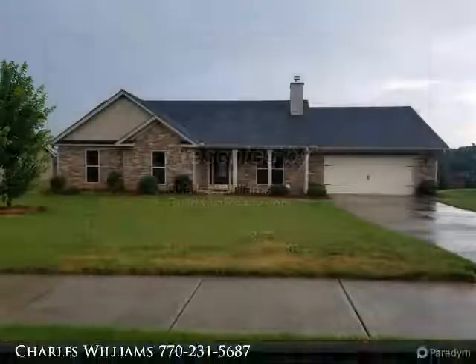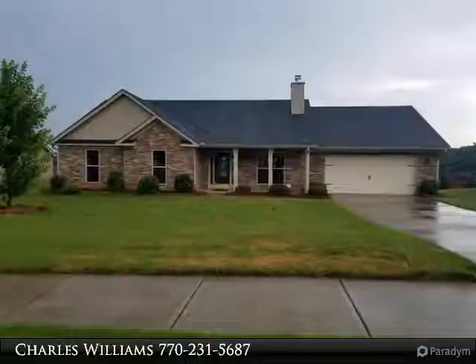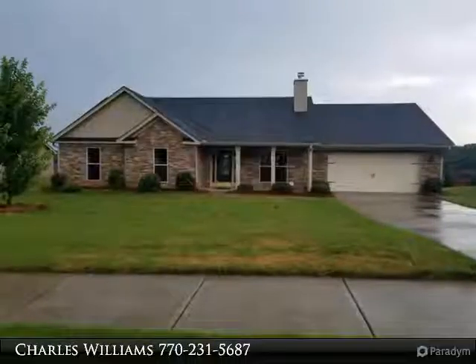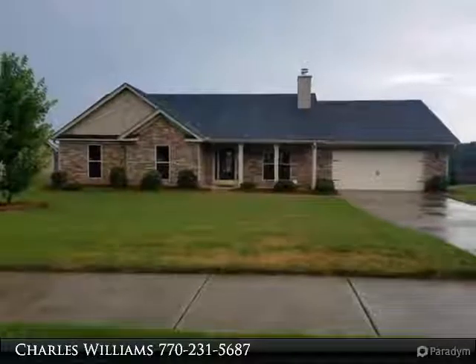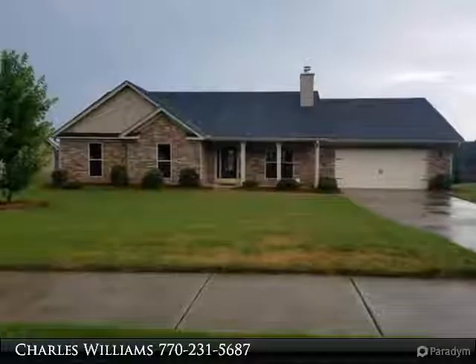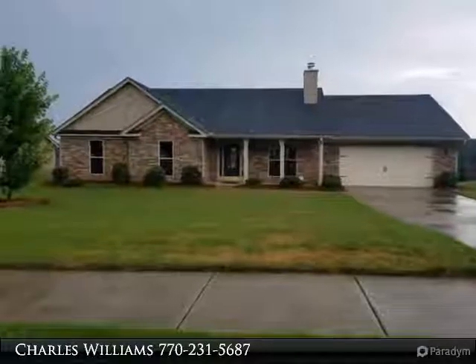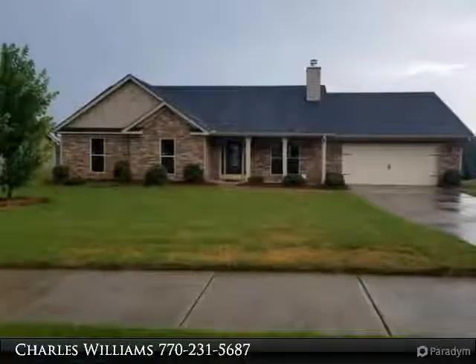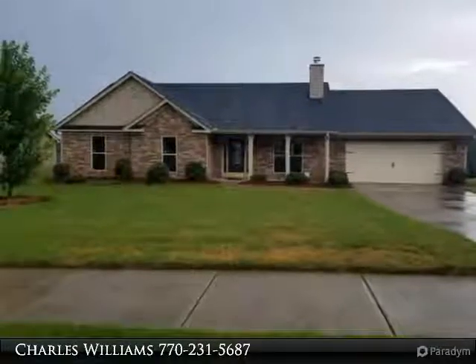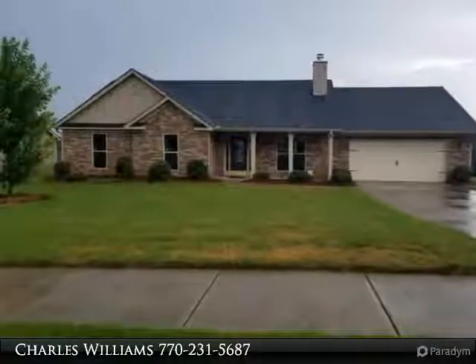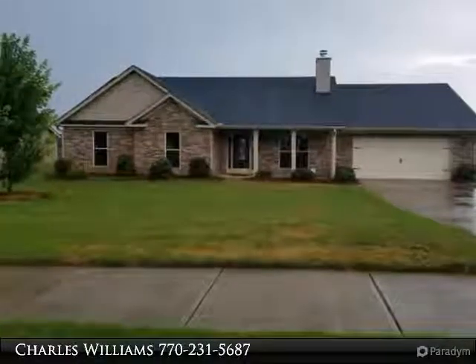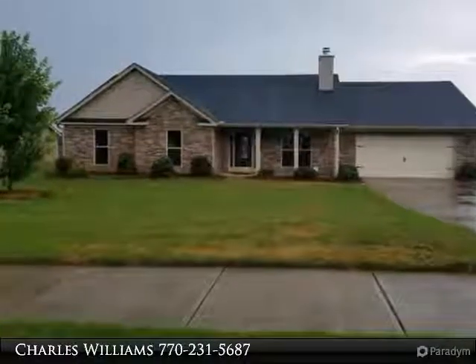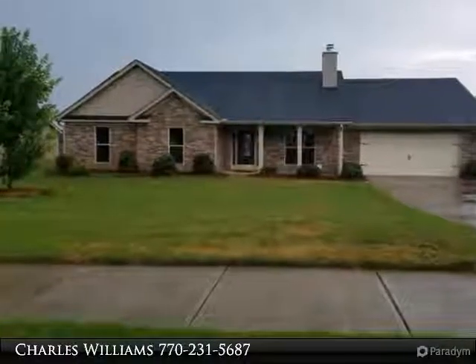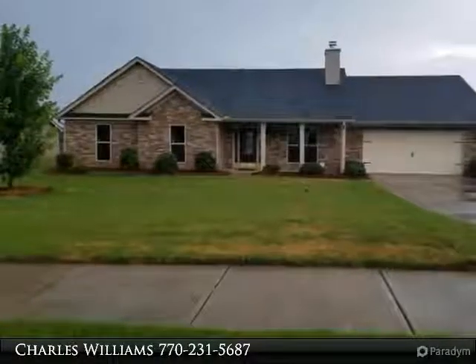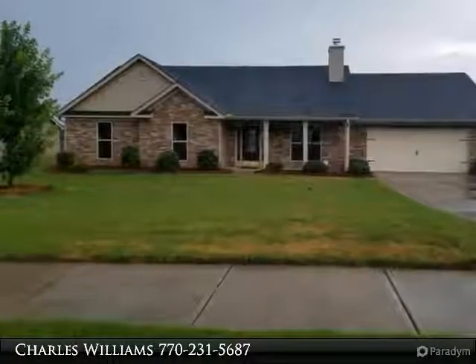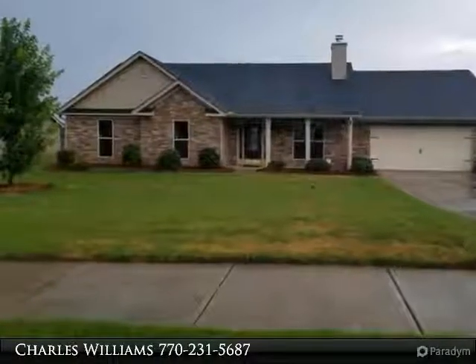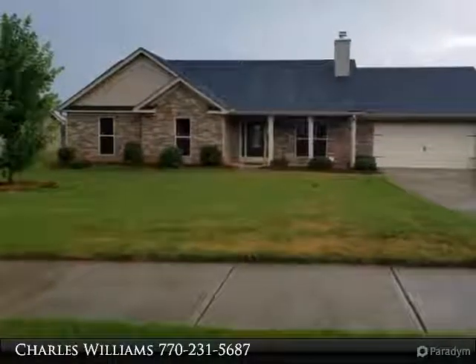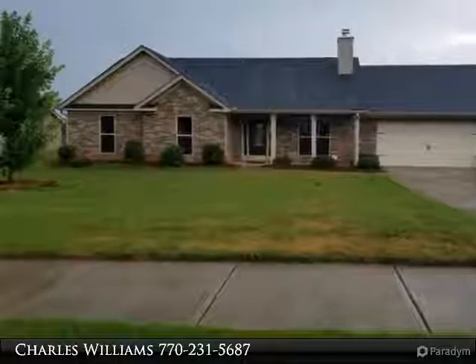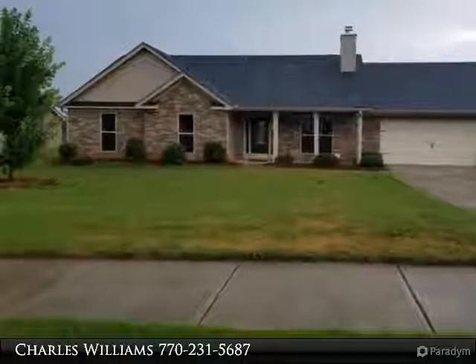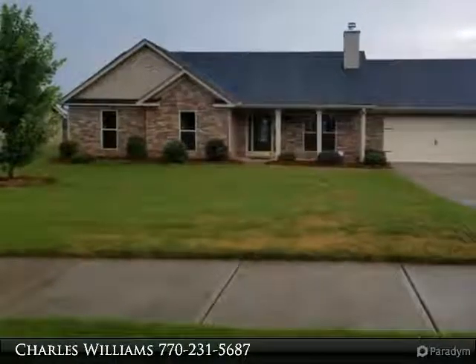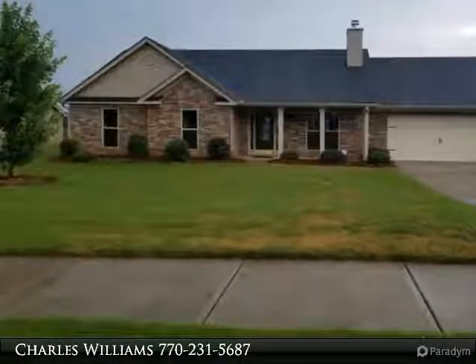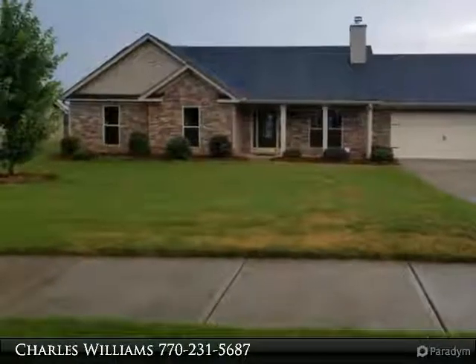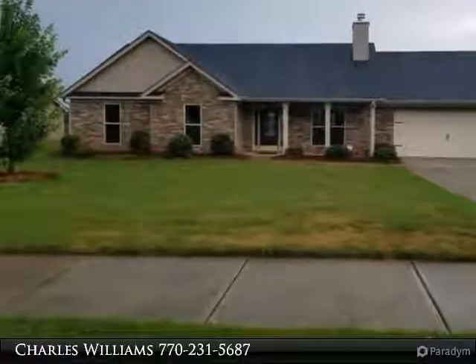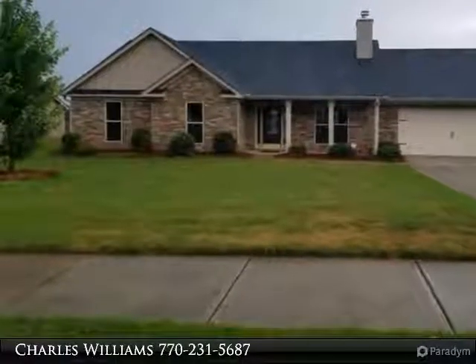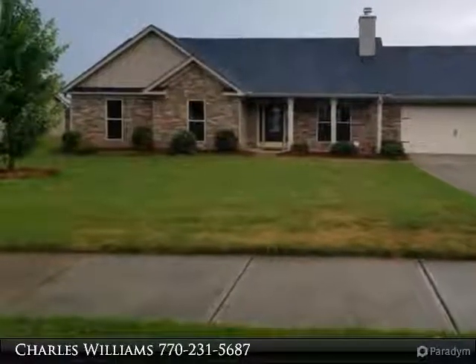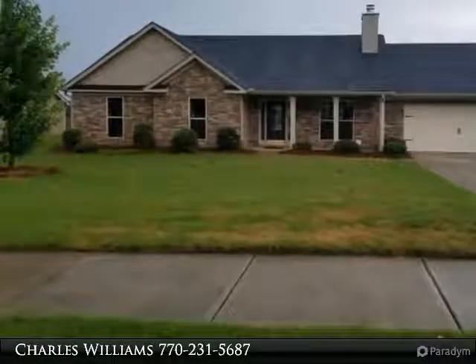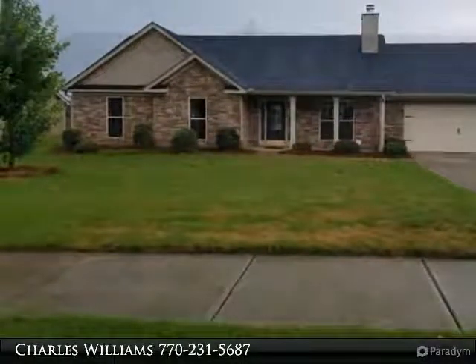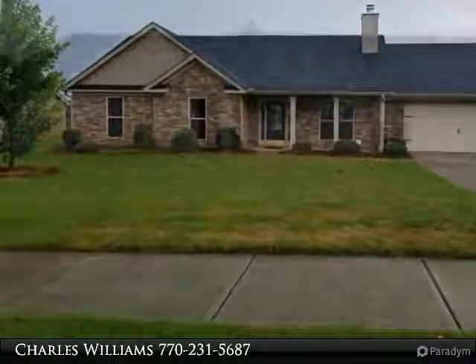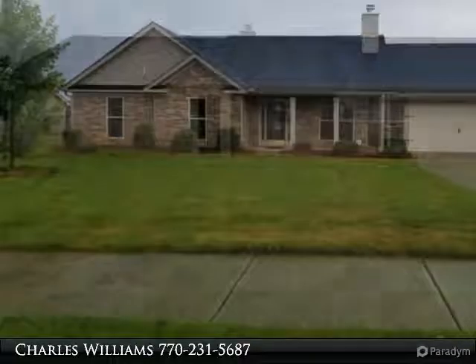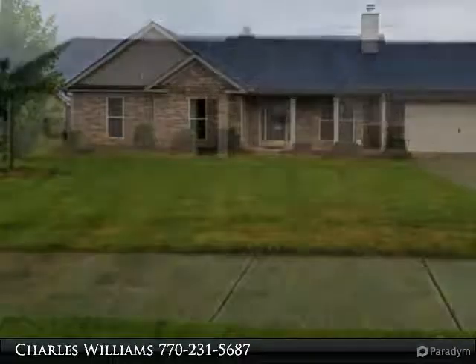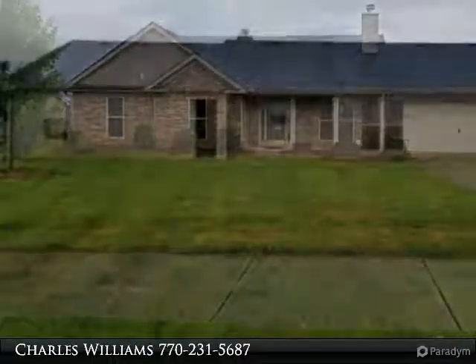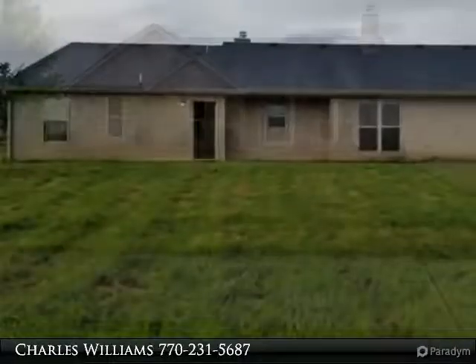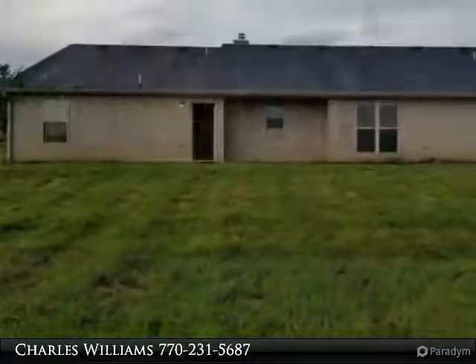Craftsman style ranch, 4 bedroom, 3 bath, rocking chair front porch, new carpet, level lot.